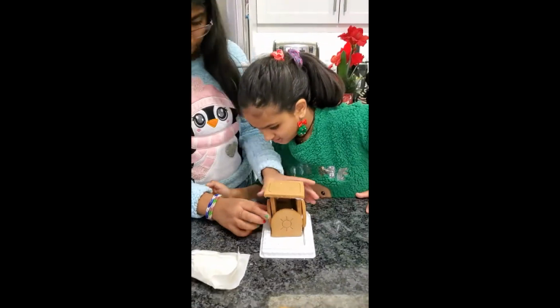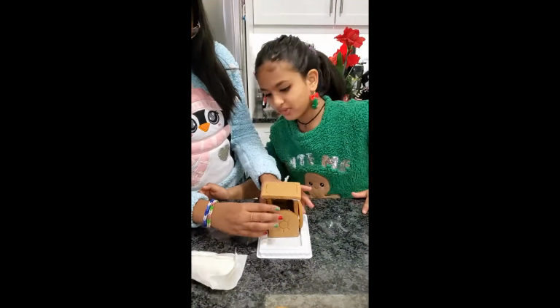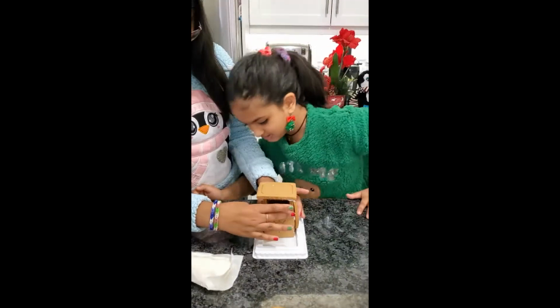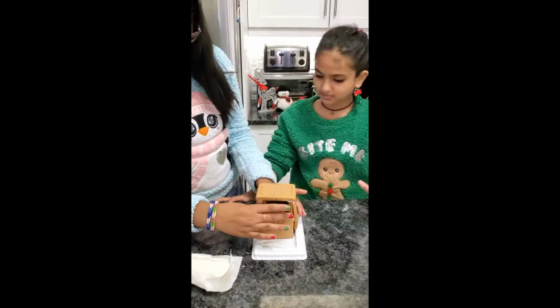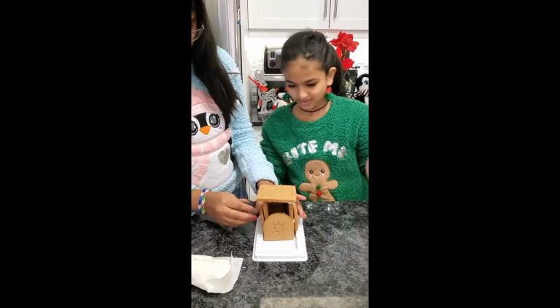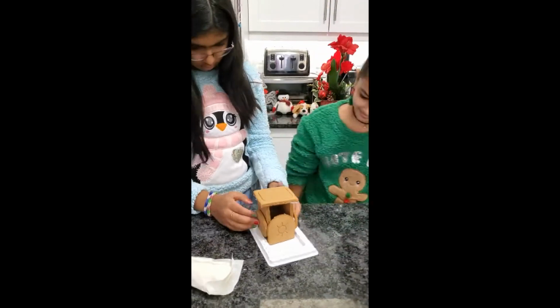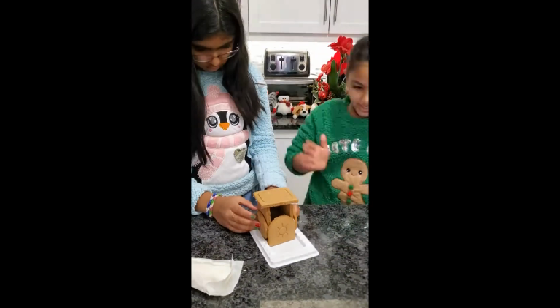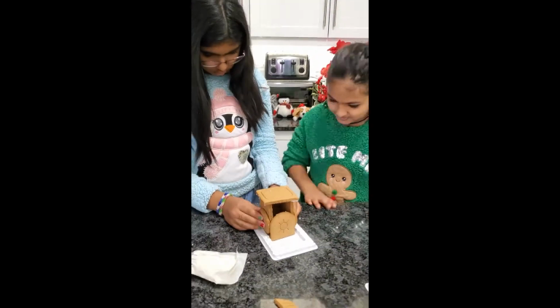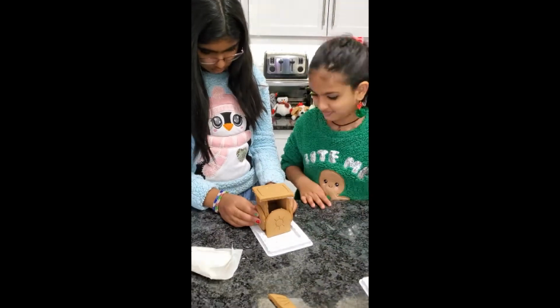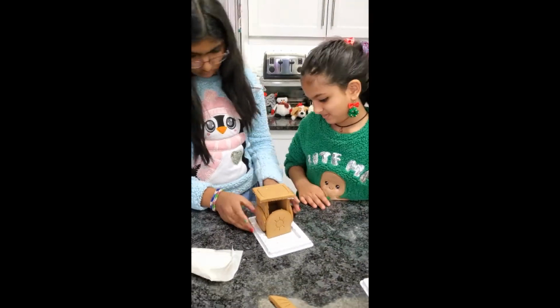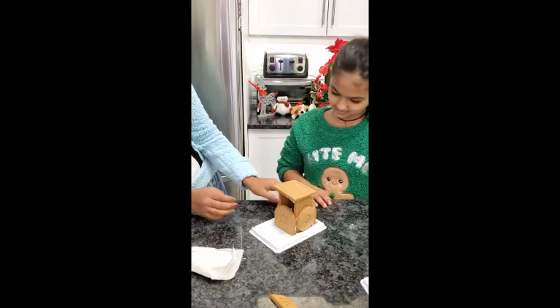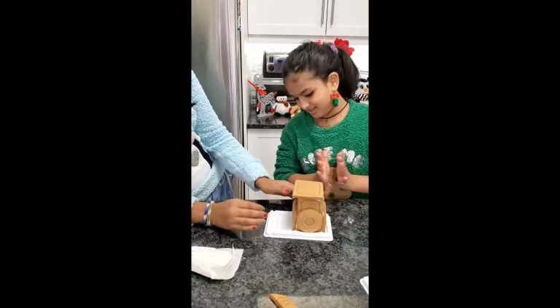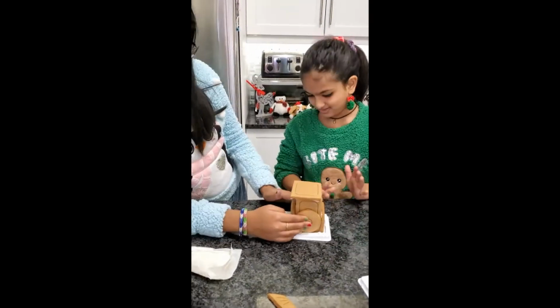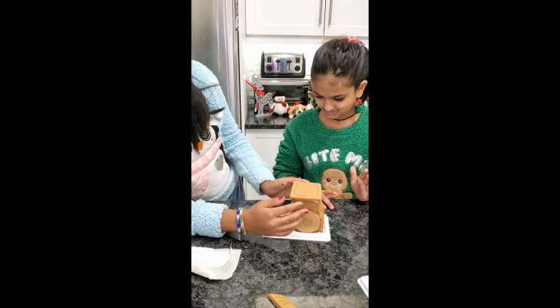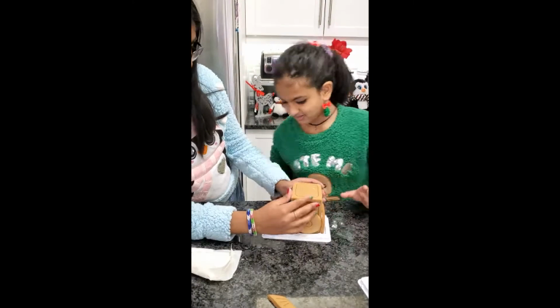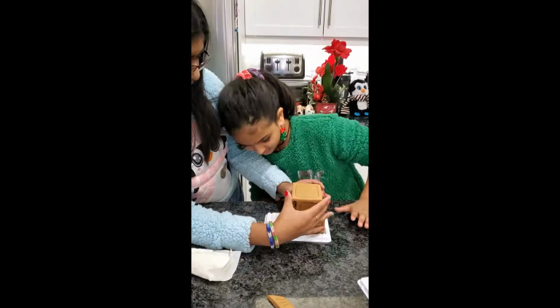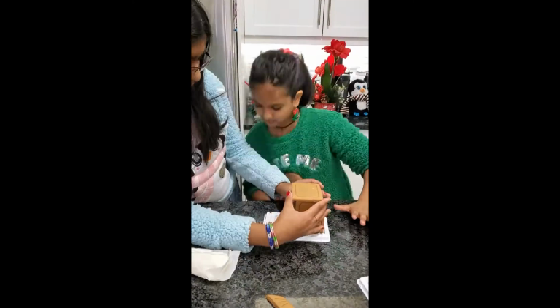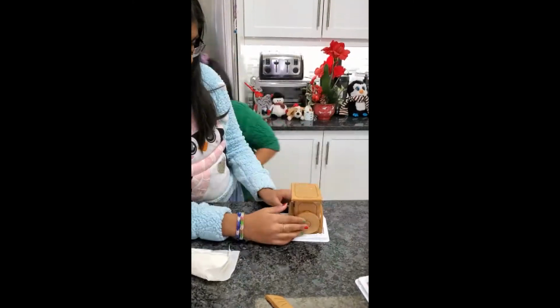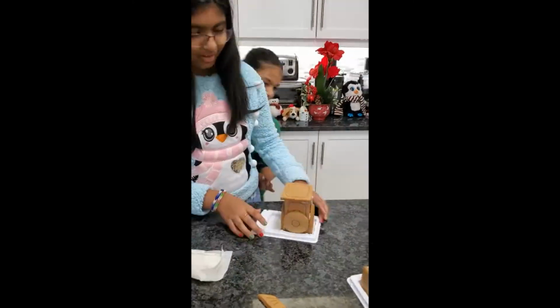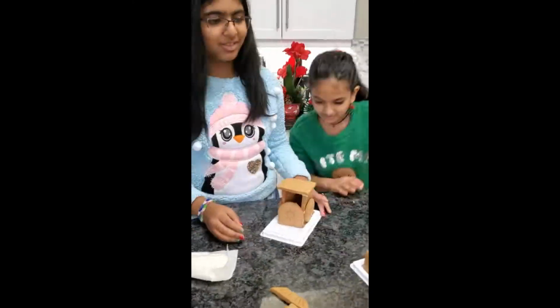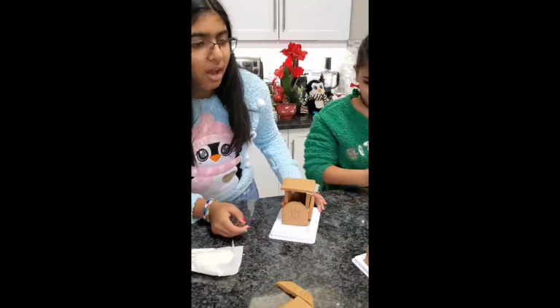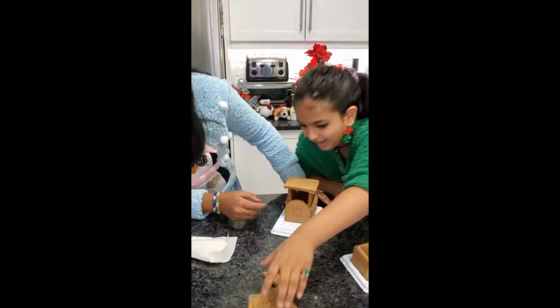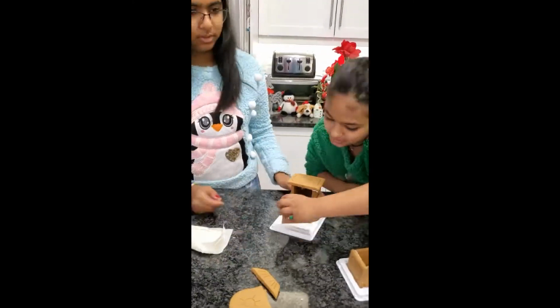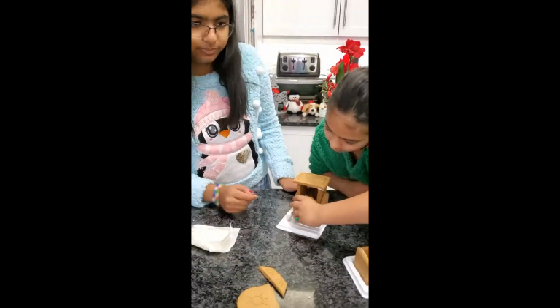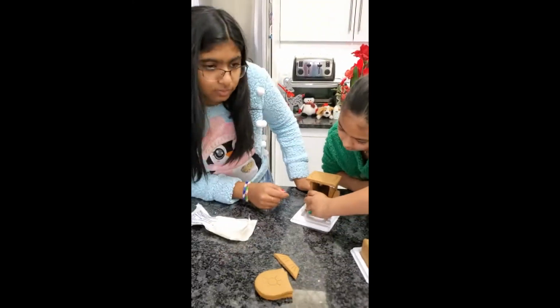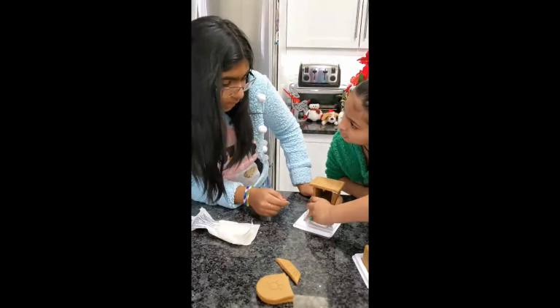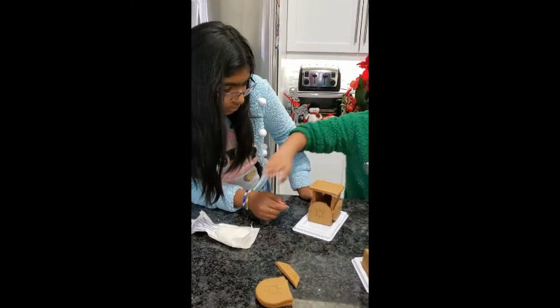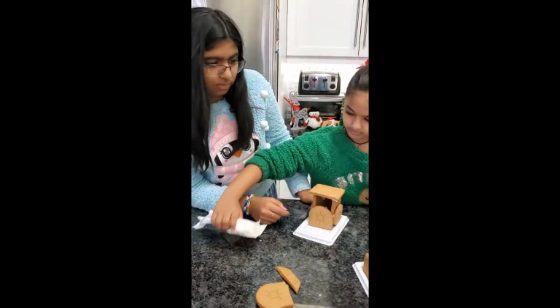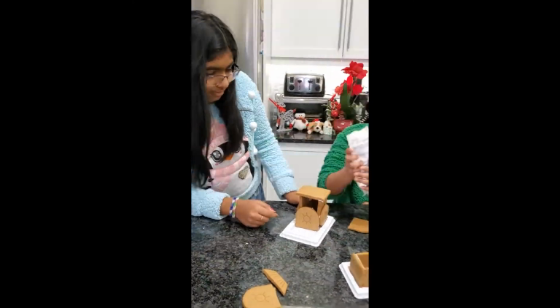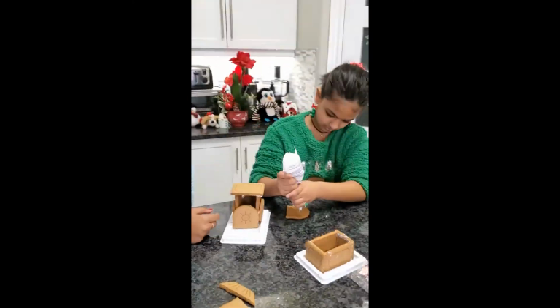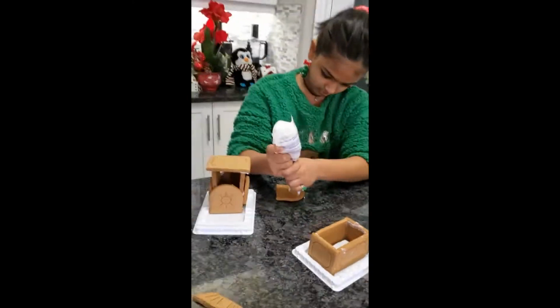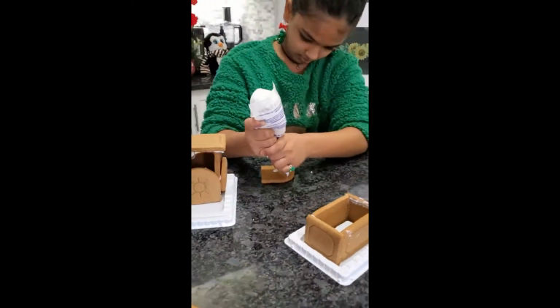One thing's for sure — the gingerbread train tasted really good, I'm not gonna lie. It was delicious.